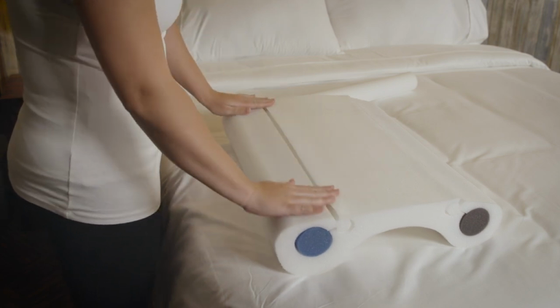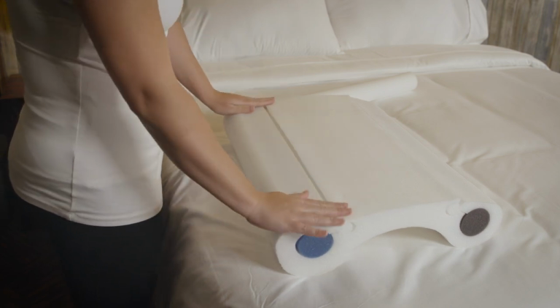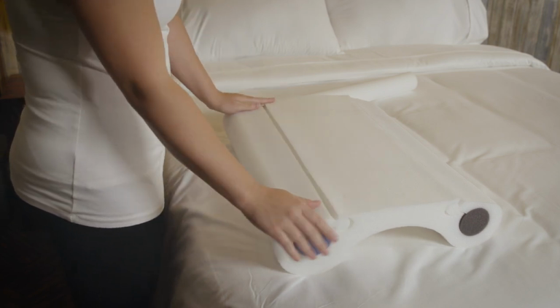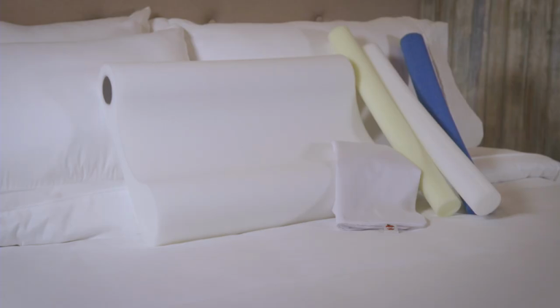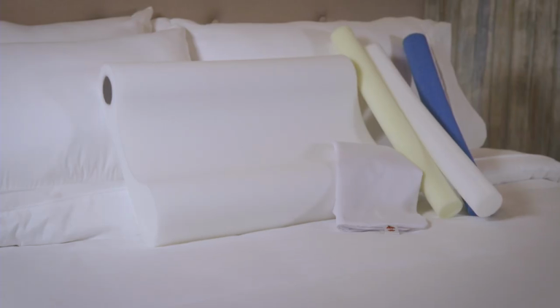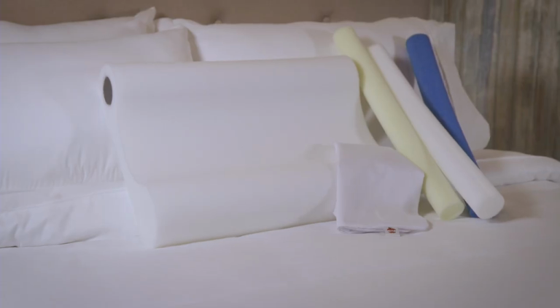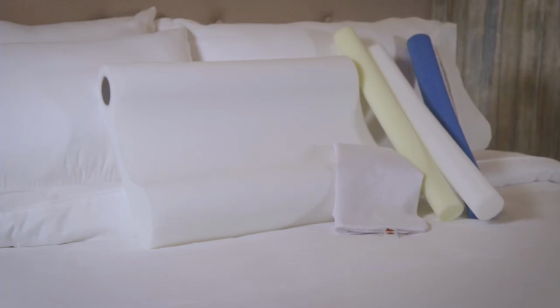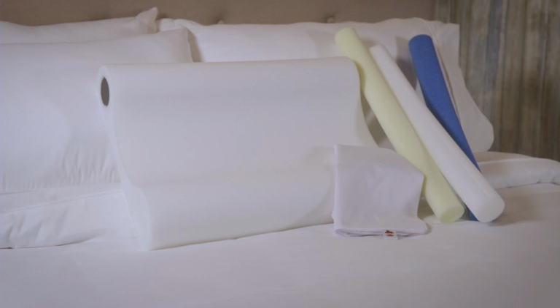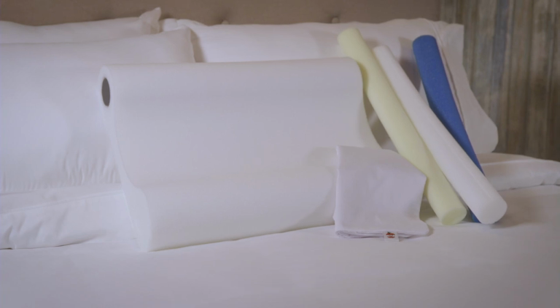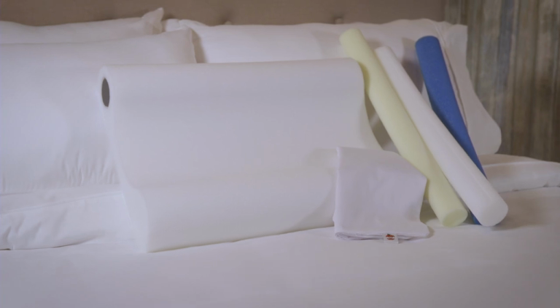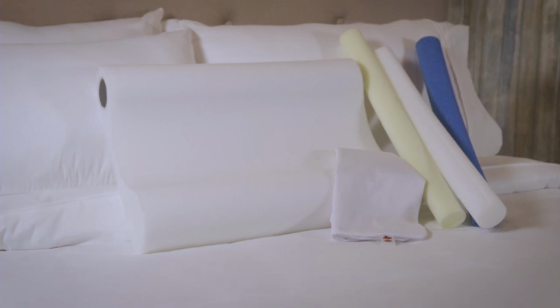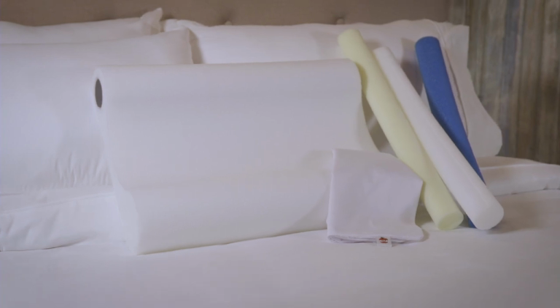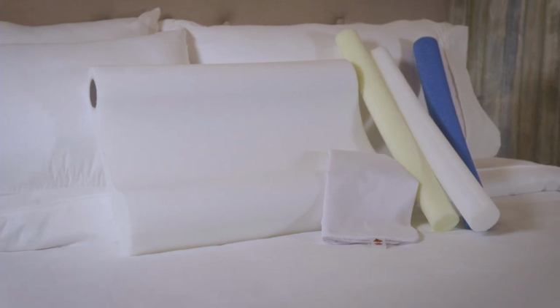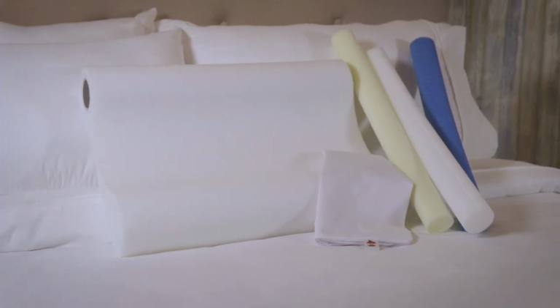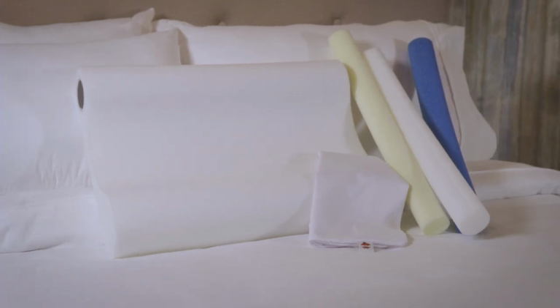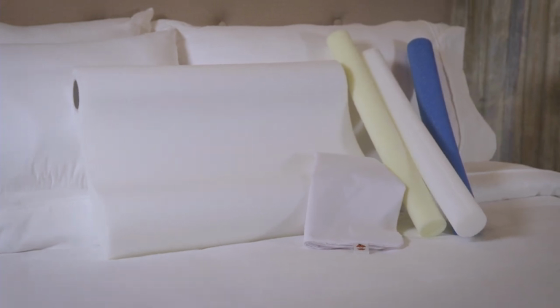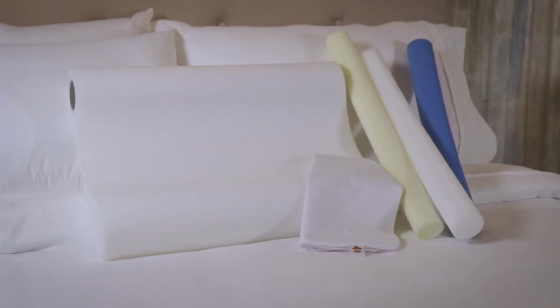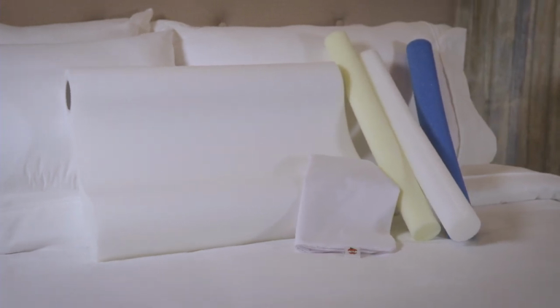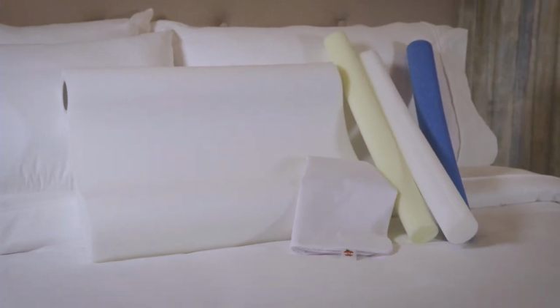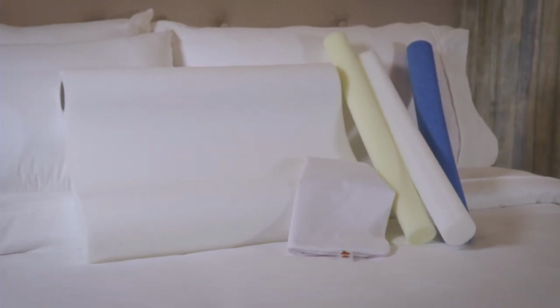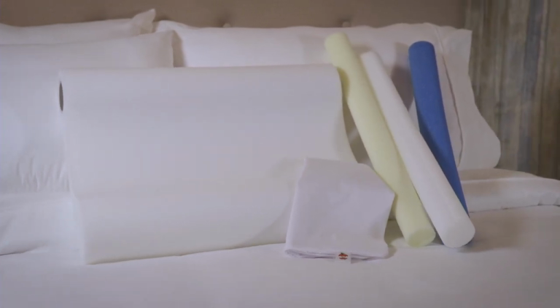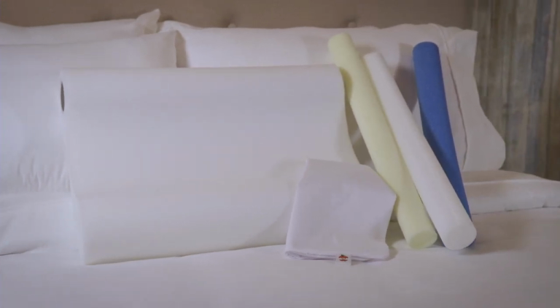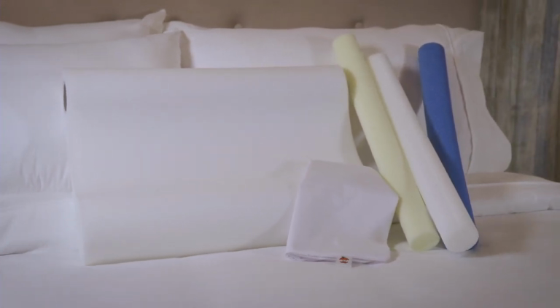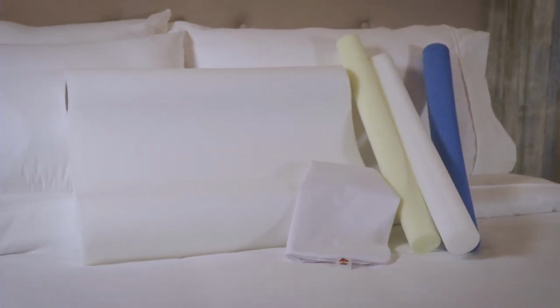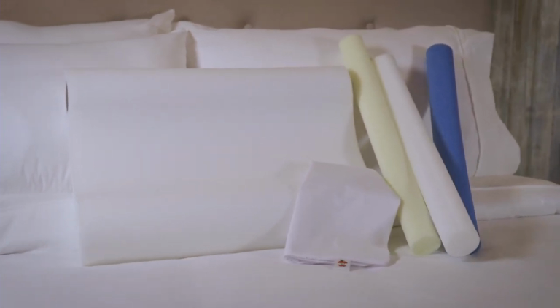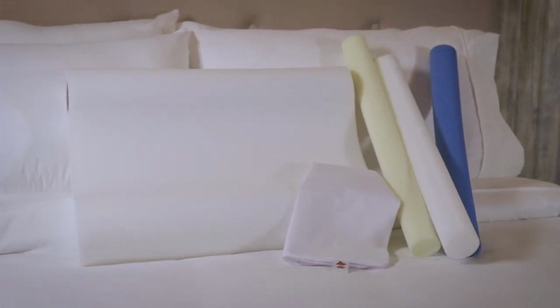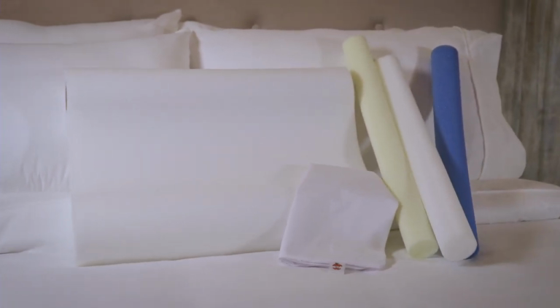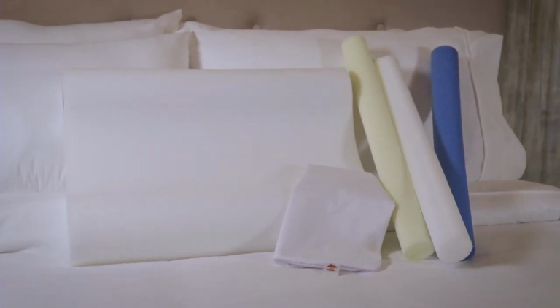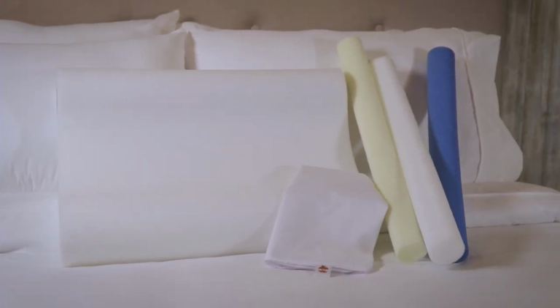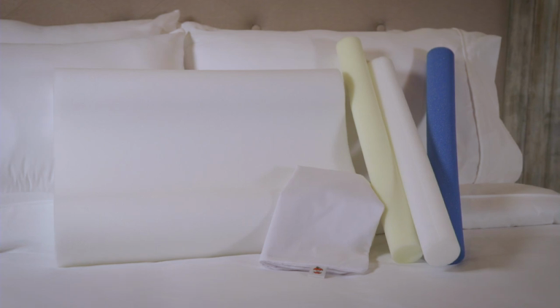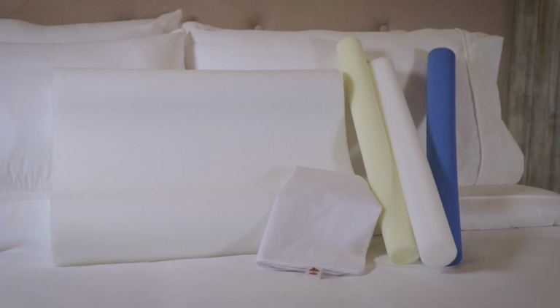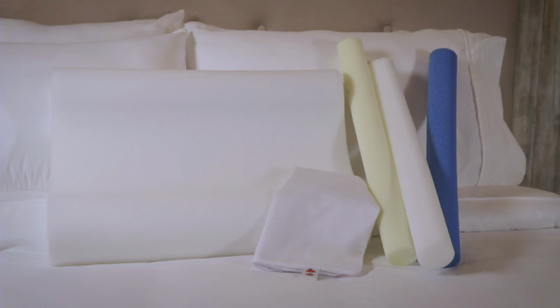If you've been looking for a pillow that makes it easy to choose the level of neck support without changing pillows, the Double Core Select Pillow may be right for you.